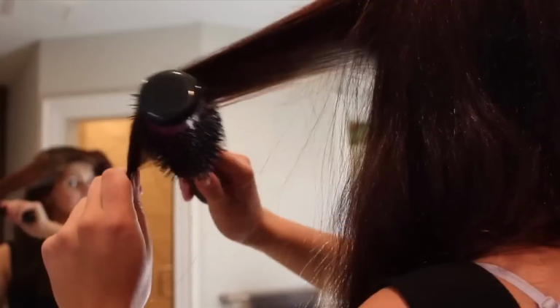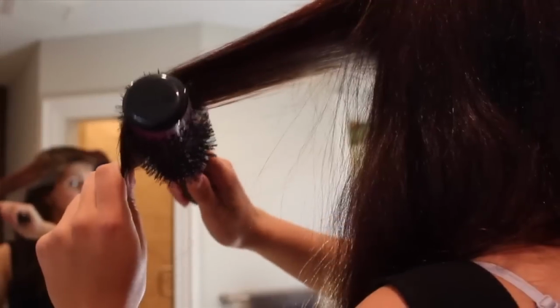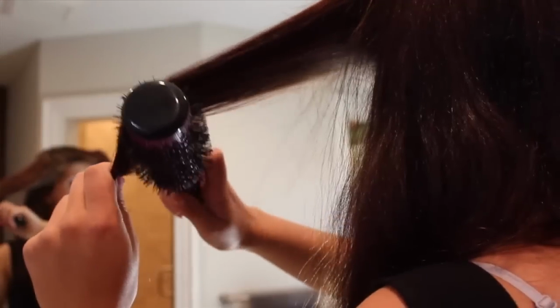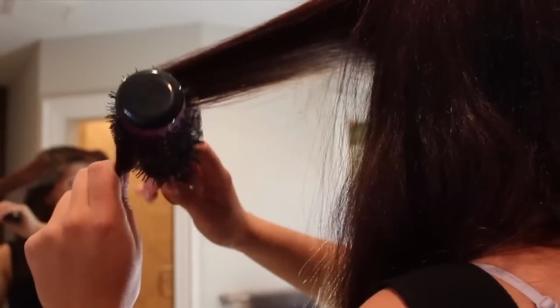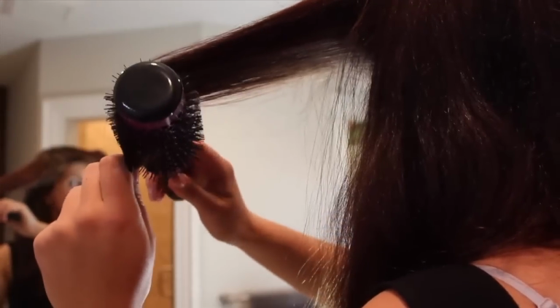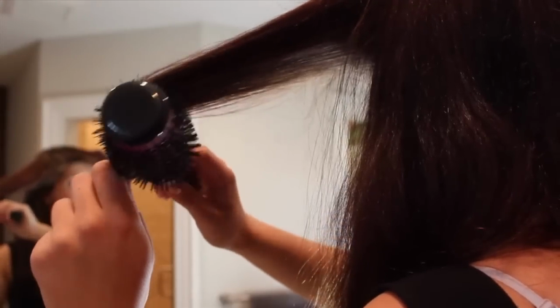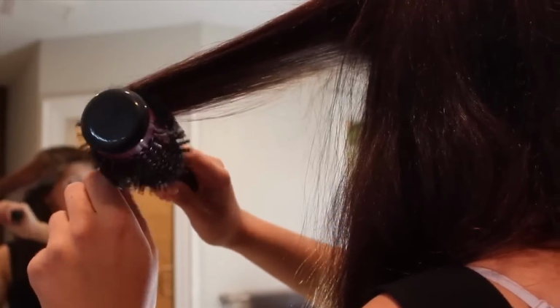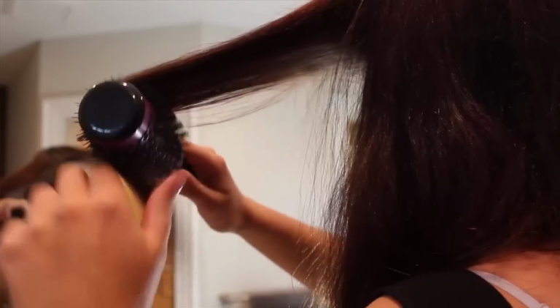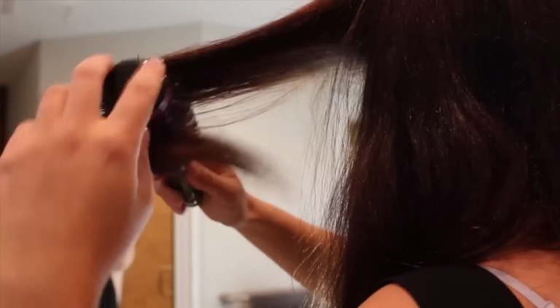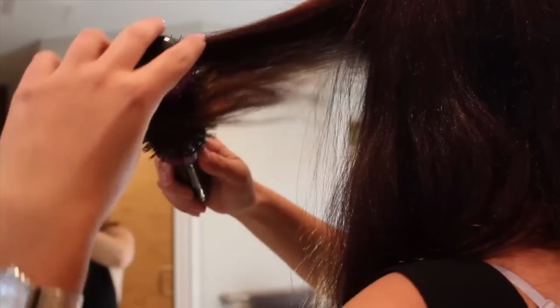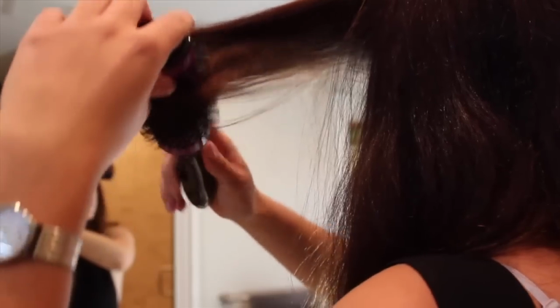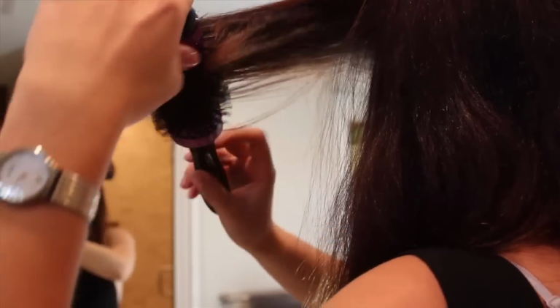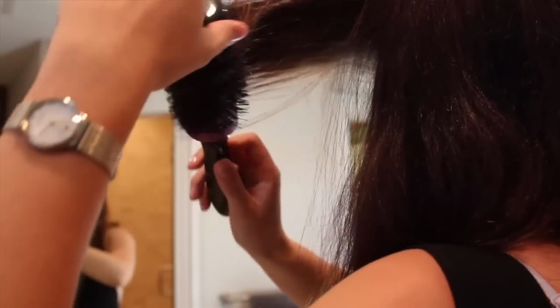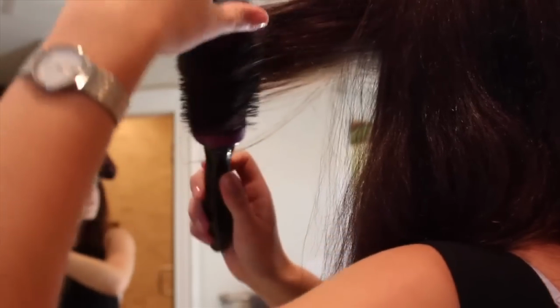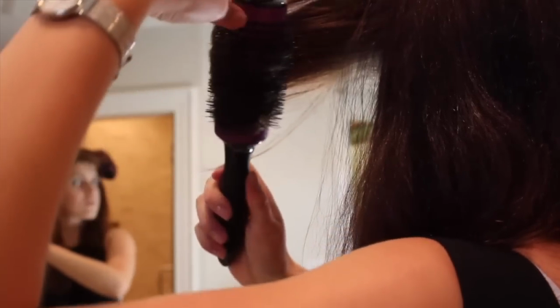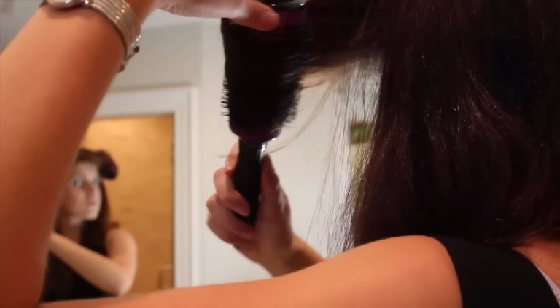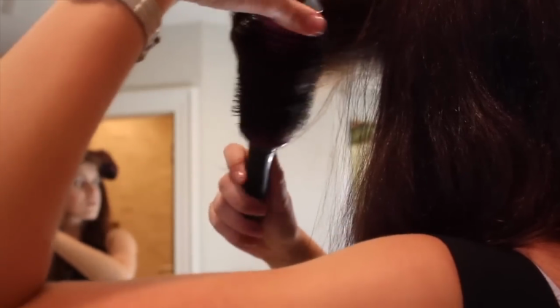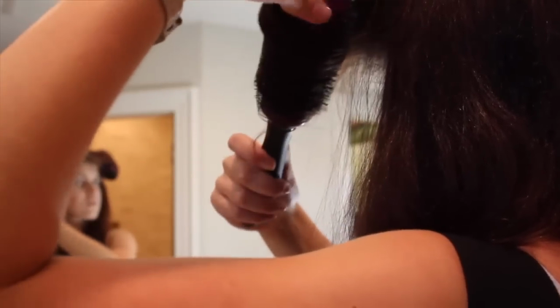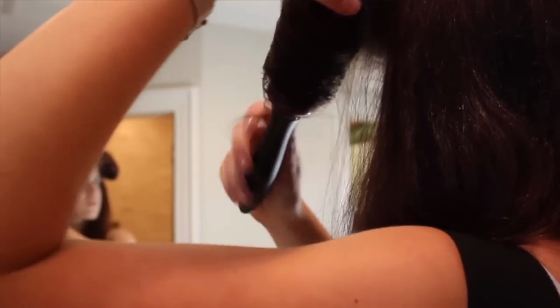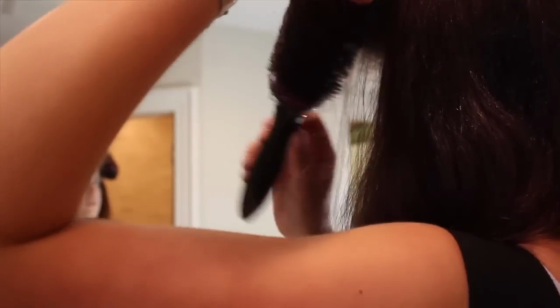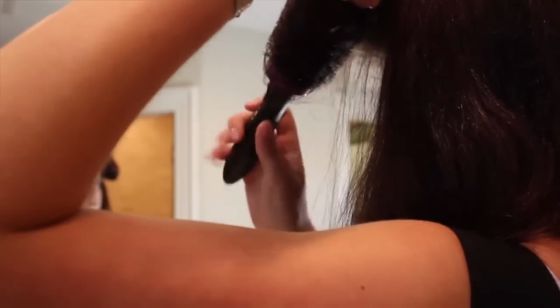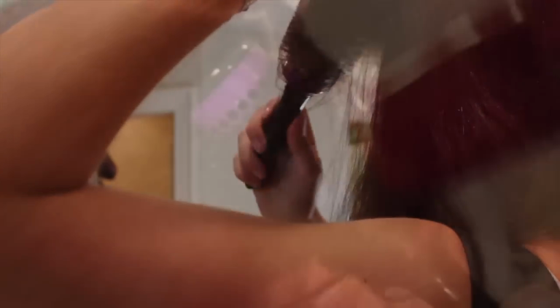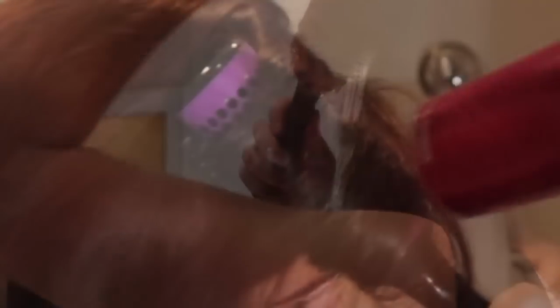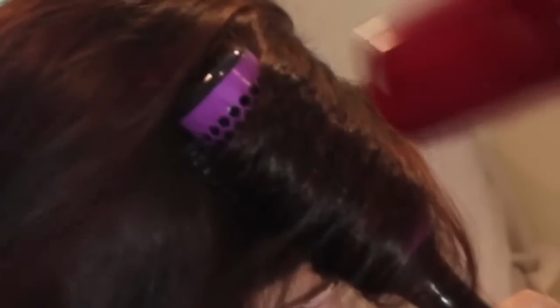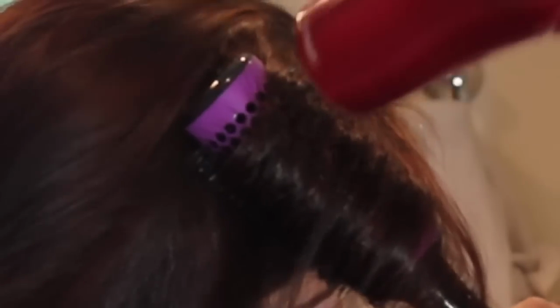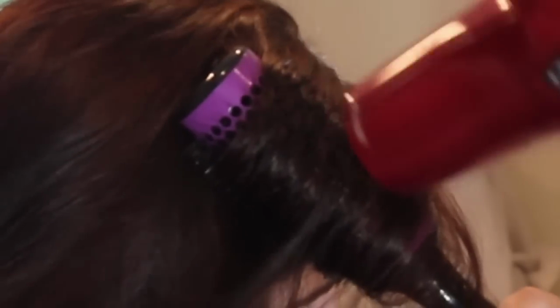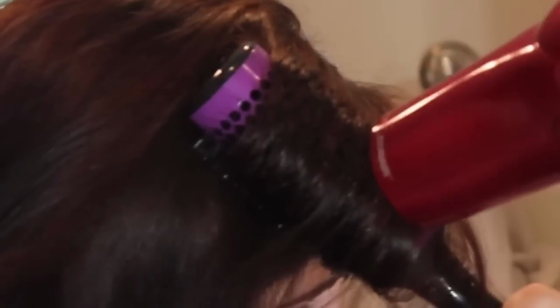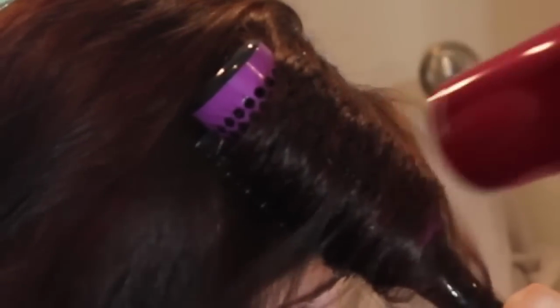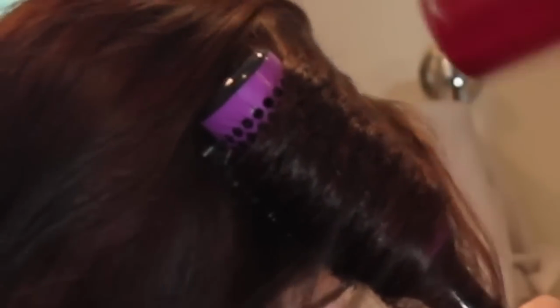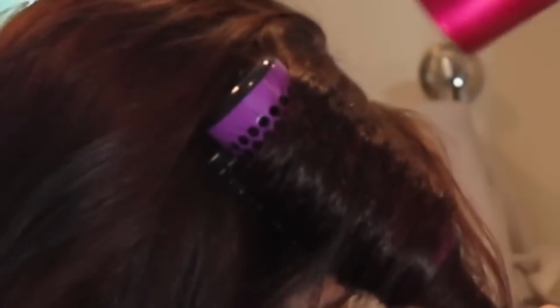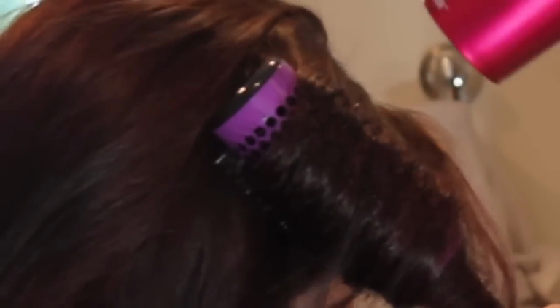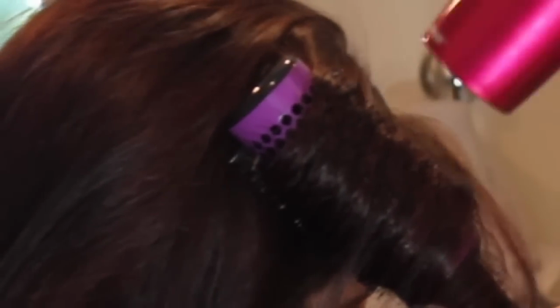Each brush barrel is vented for faster drying time, and a ceramic coating minimizes frizz and heat damage so hair will stay healthy.